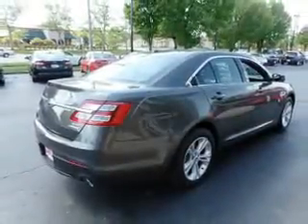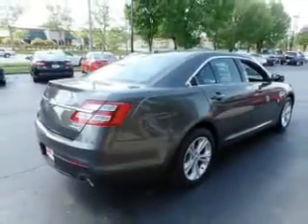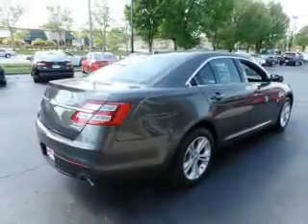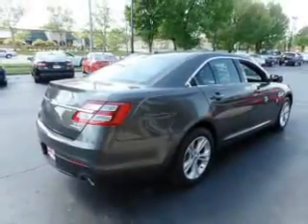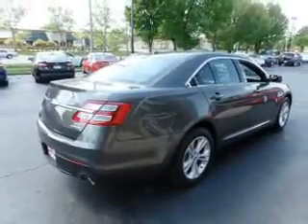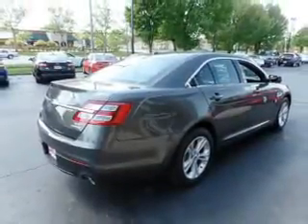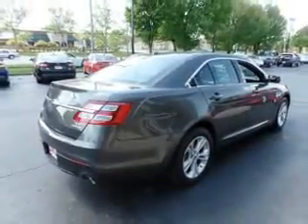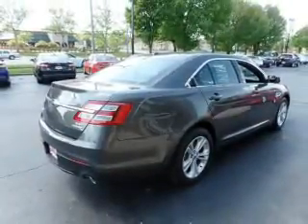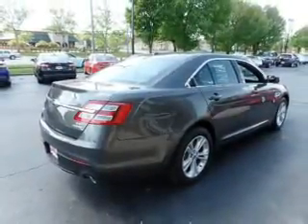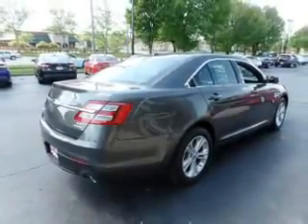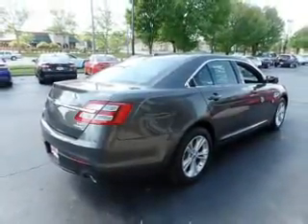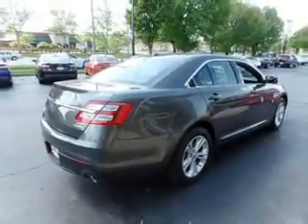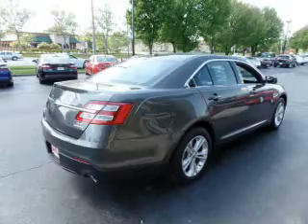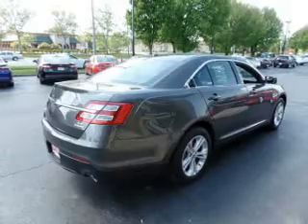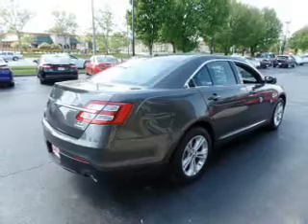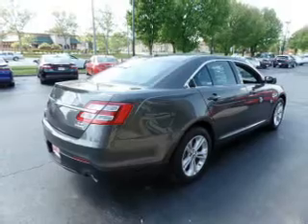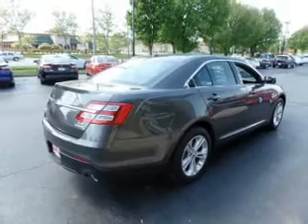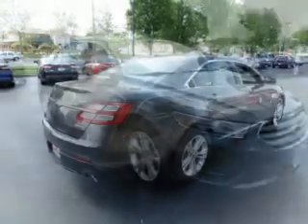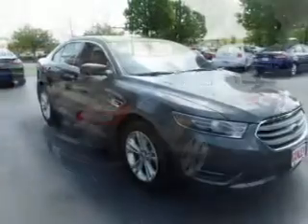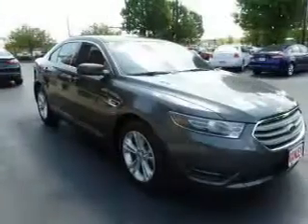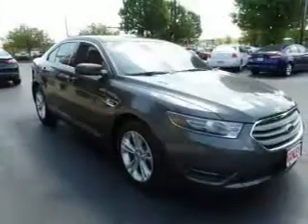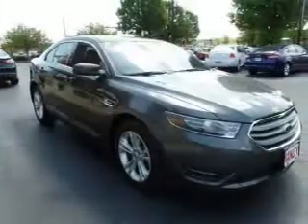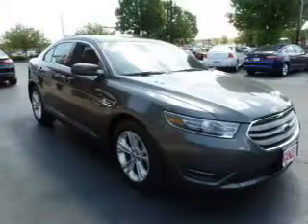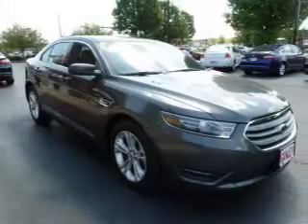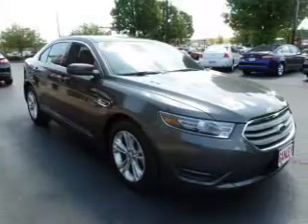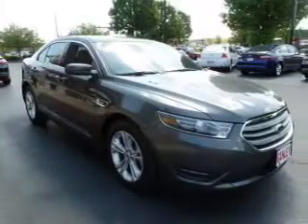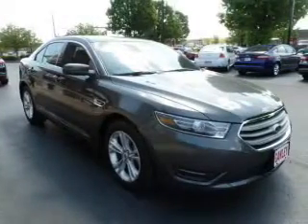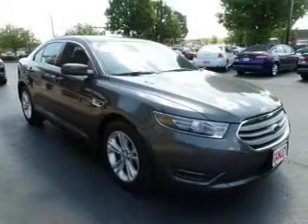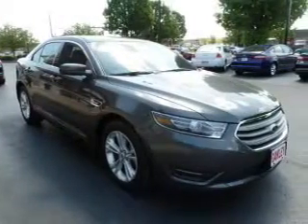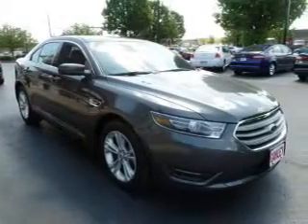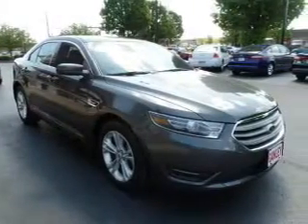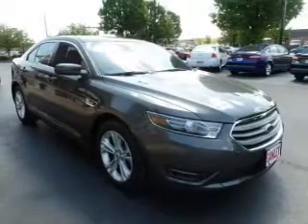Additional features include power seats, cruise control, keyless entry, a trip computer, and air conditioning.